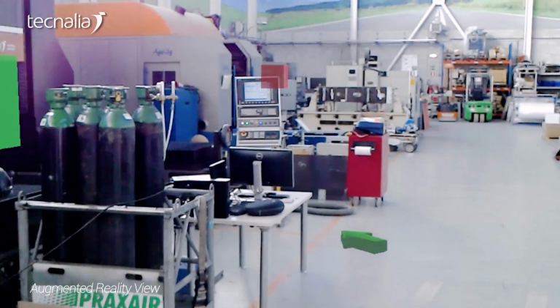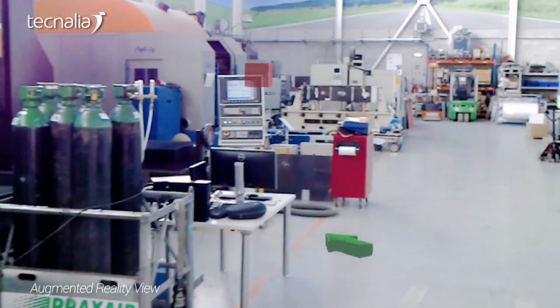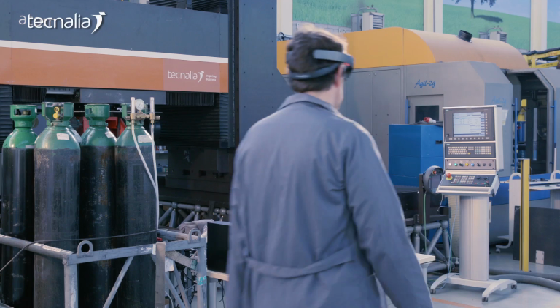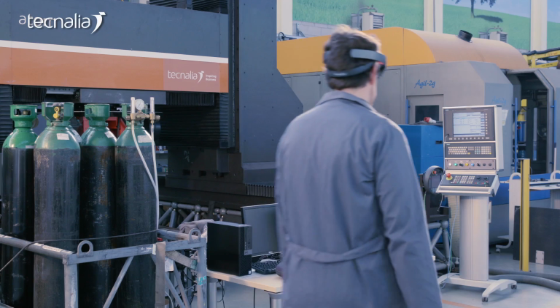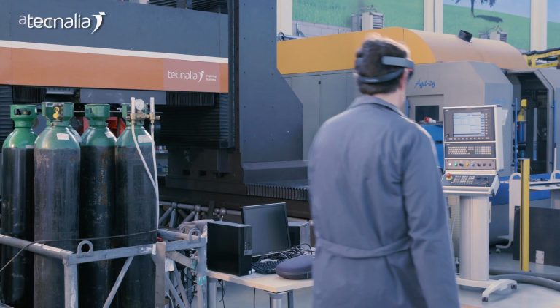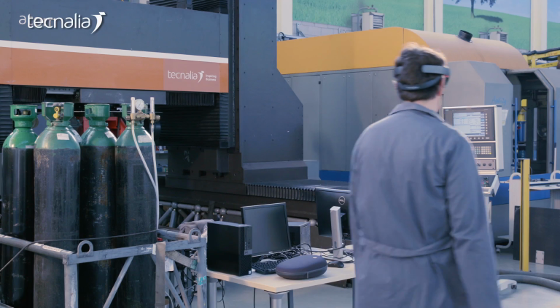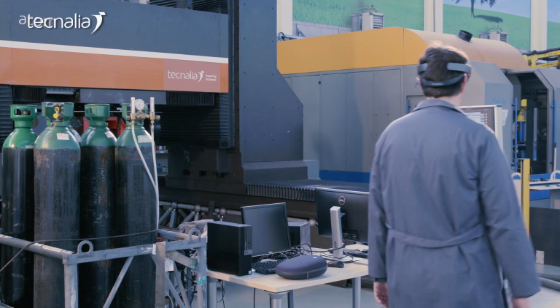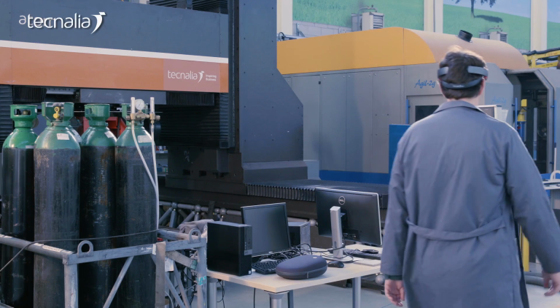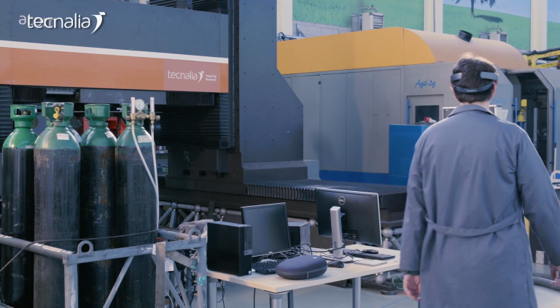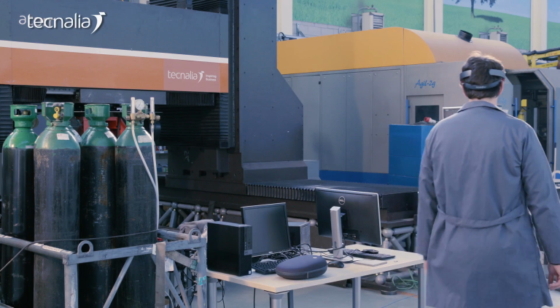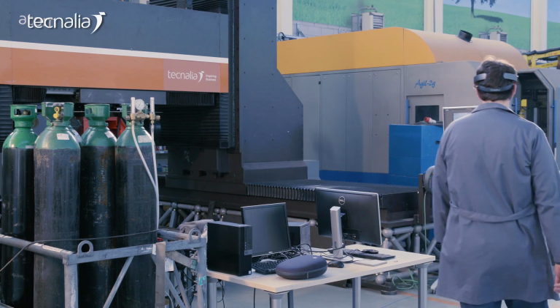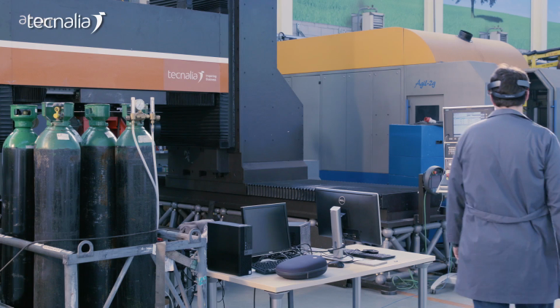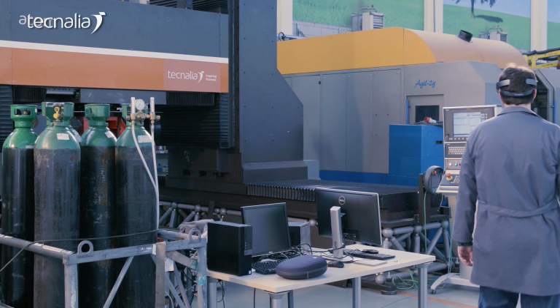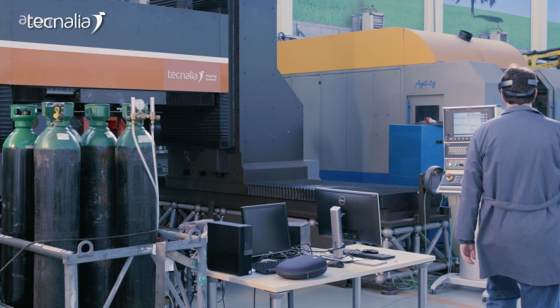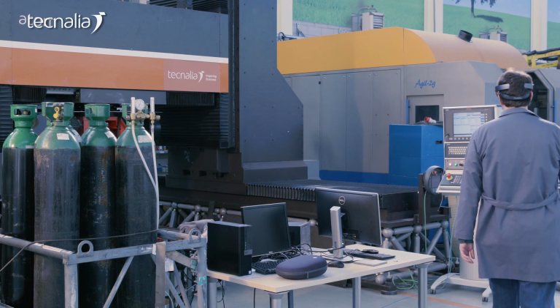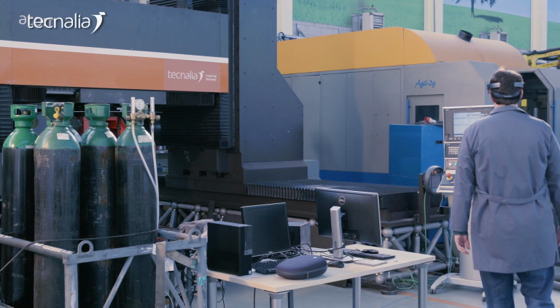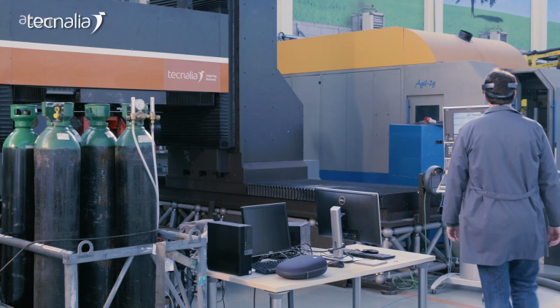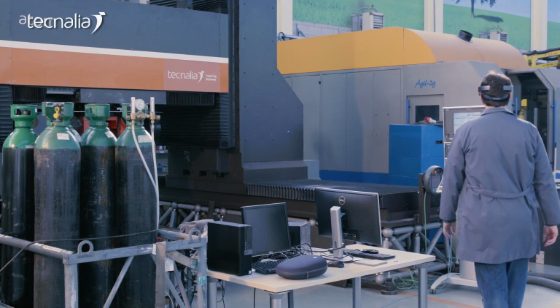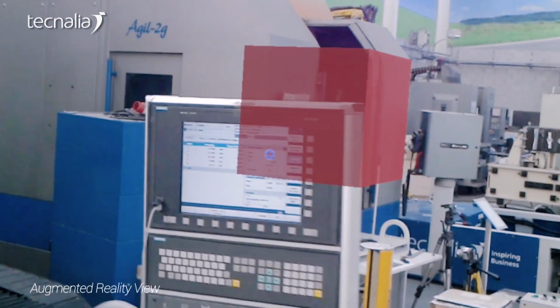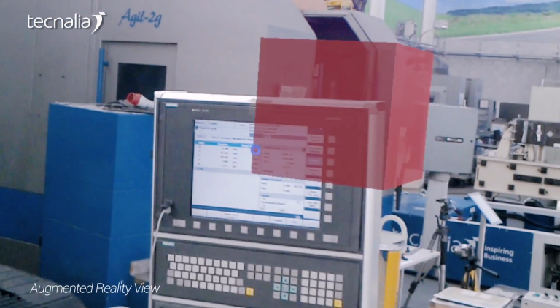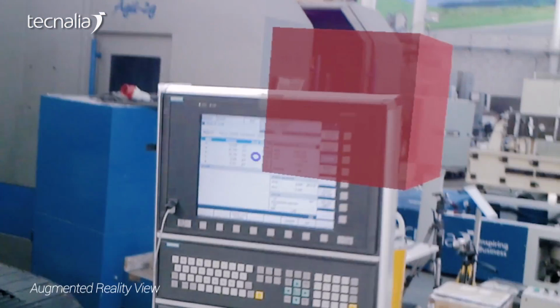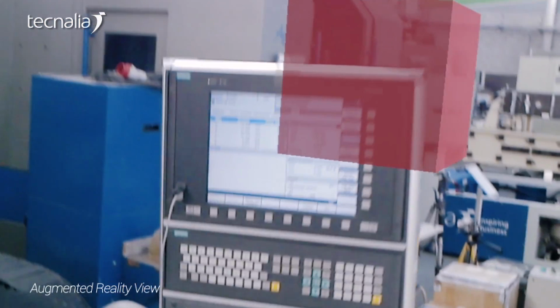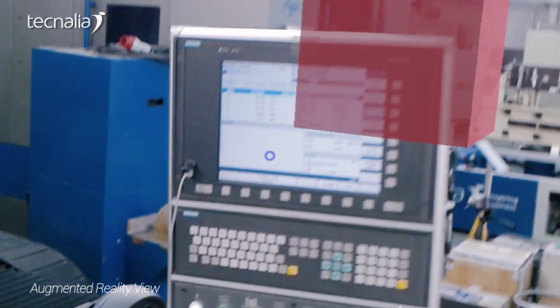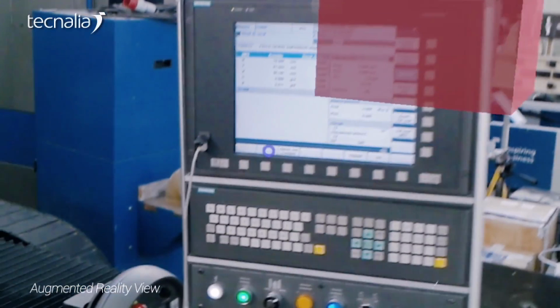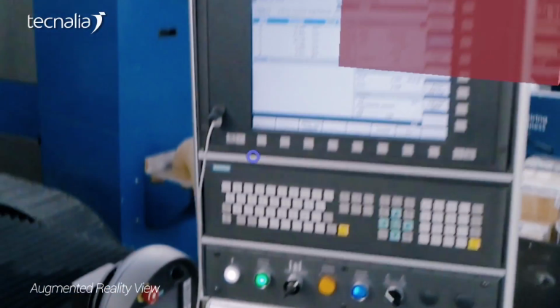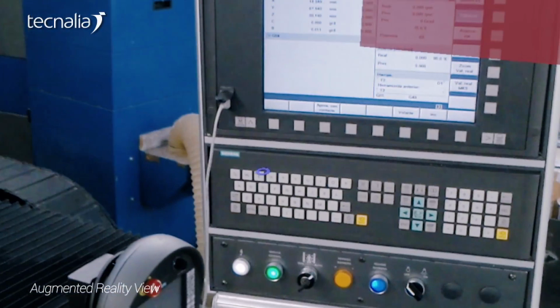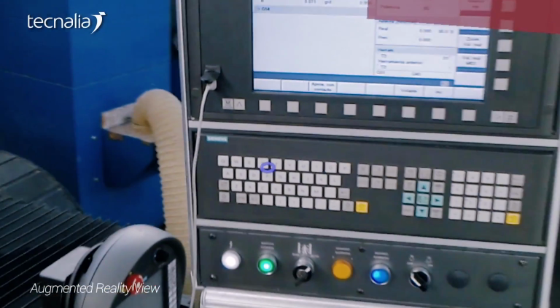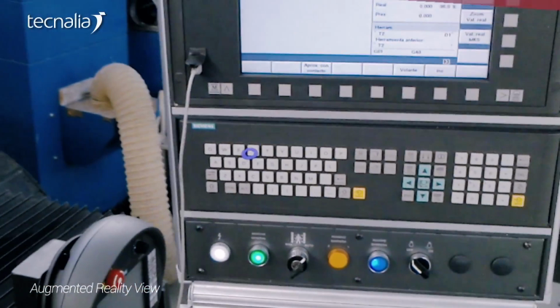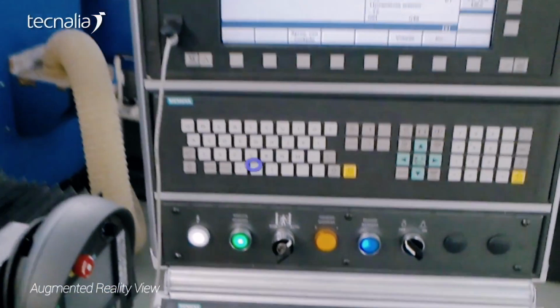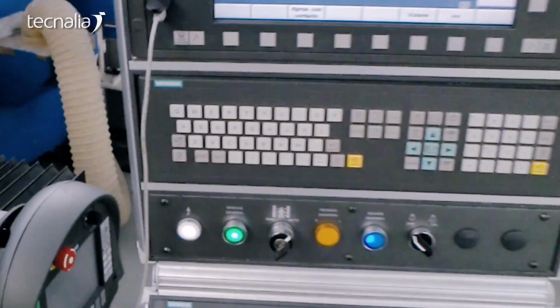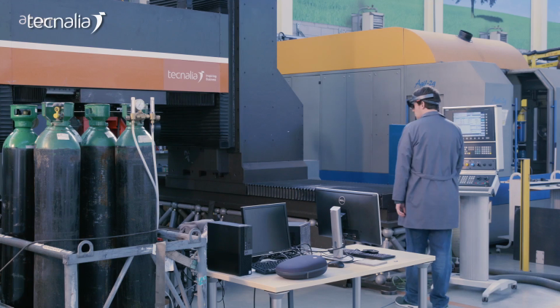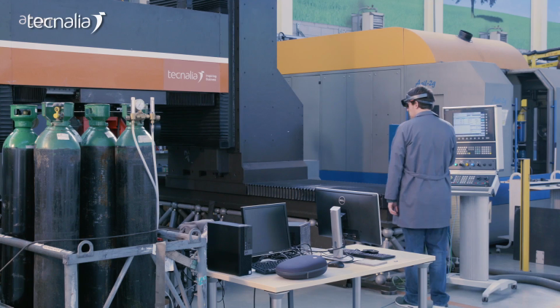The goal is that the operator can do his maintenance tasks in an easy, friendly, and safe way.